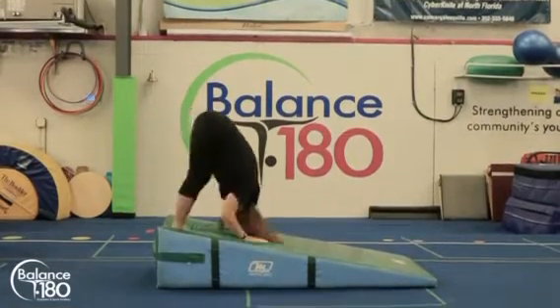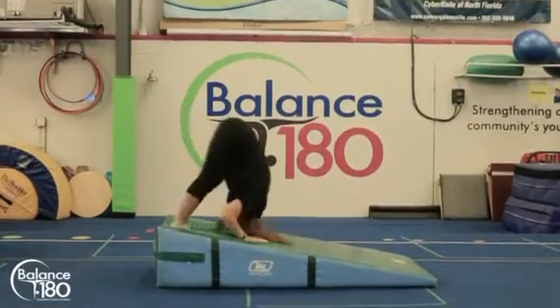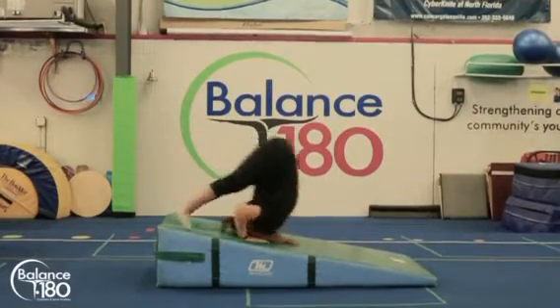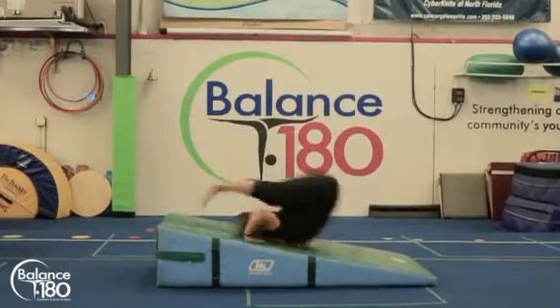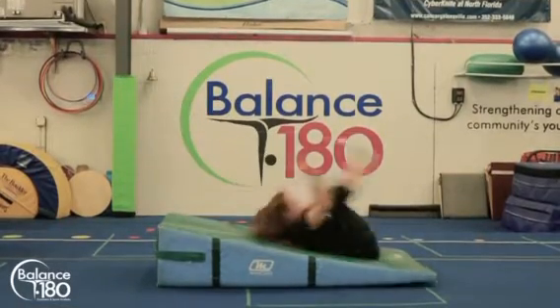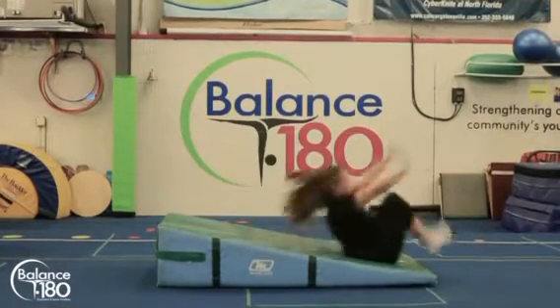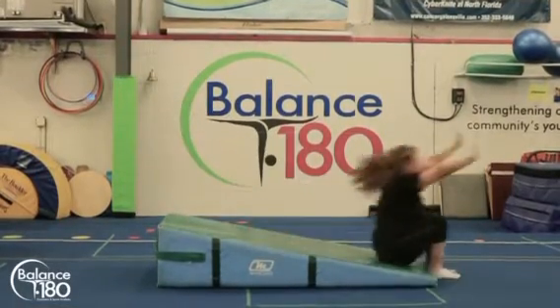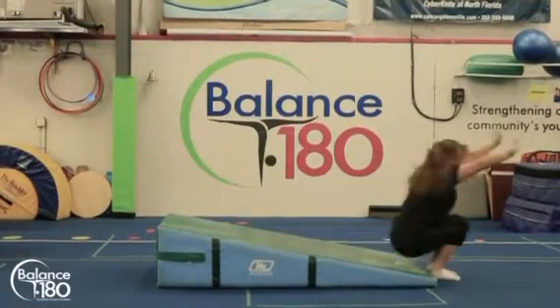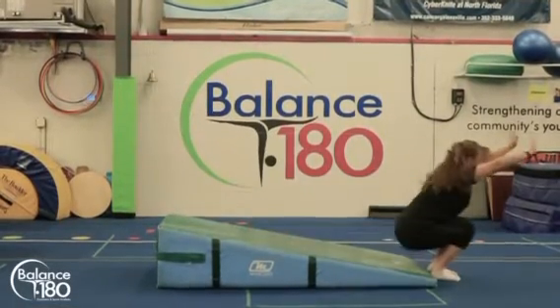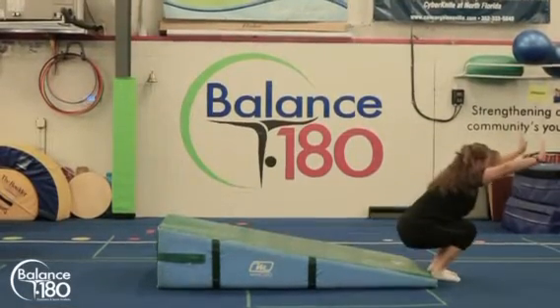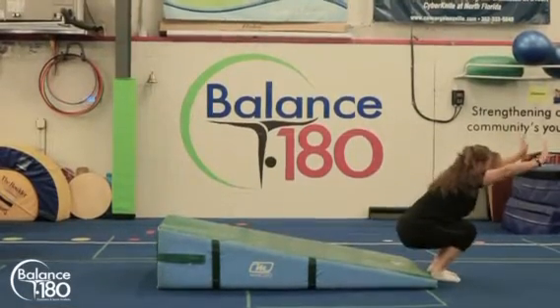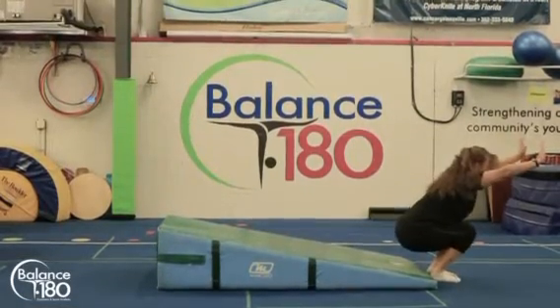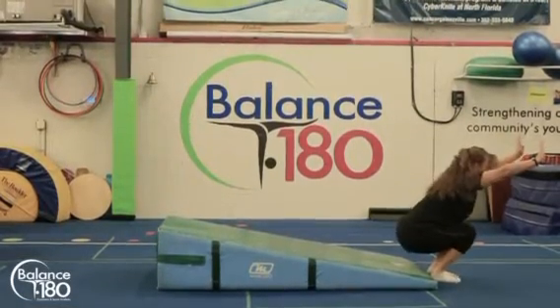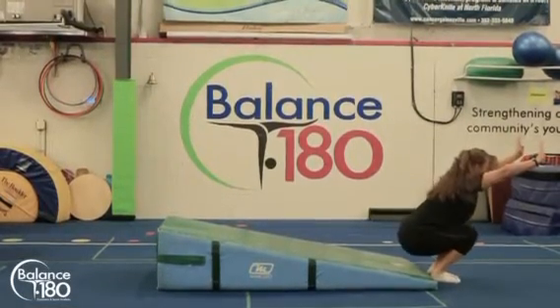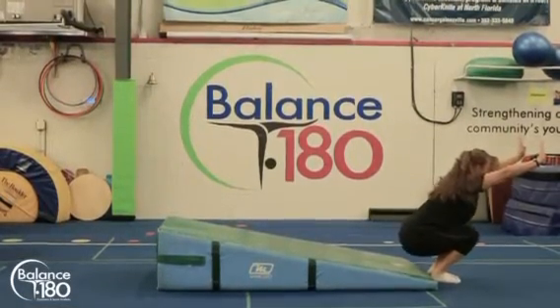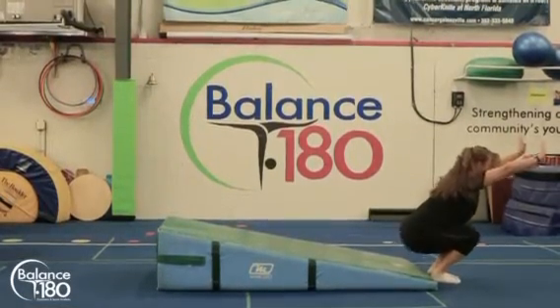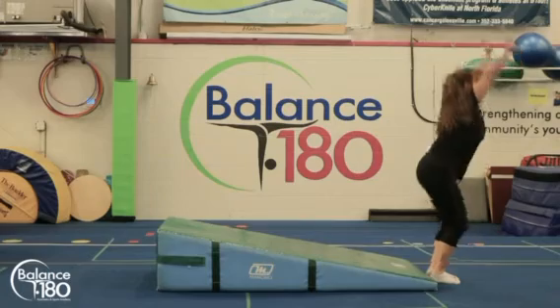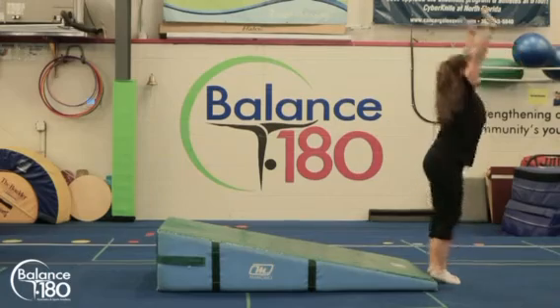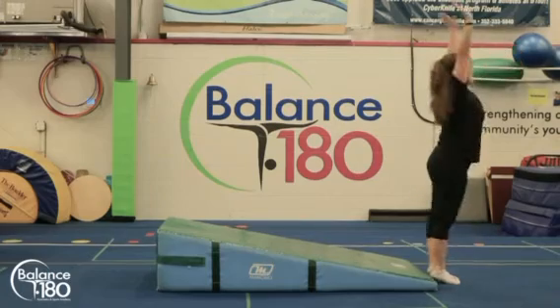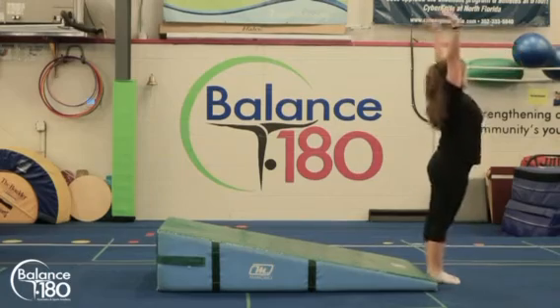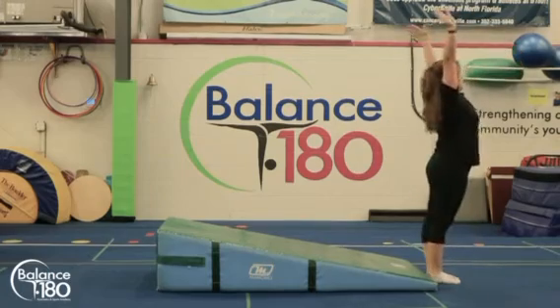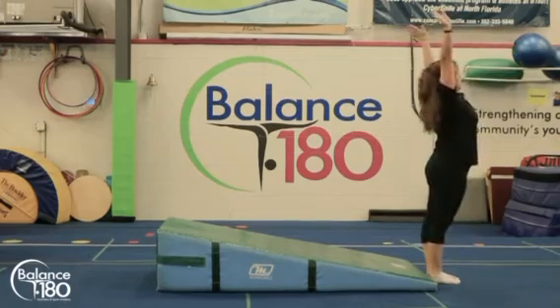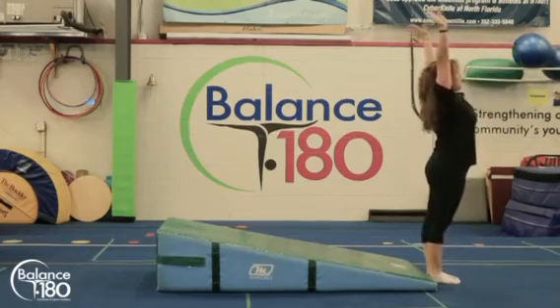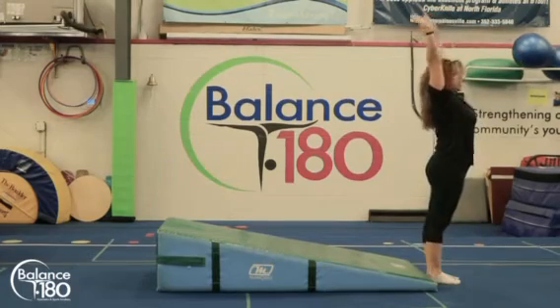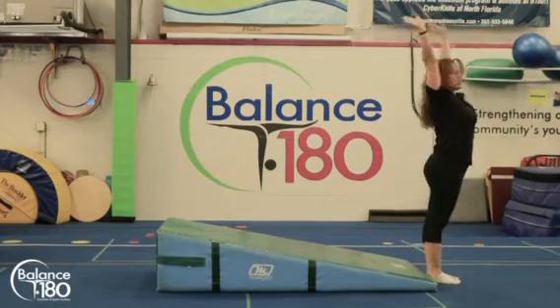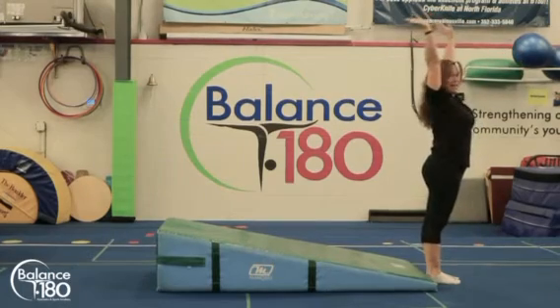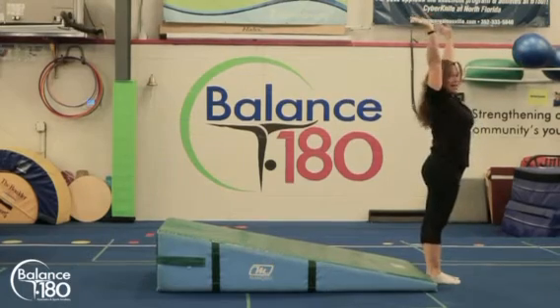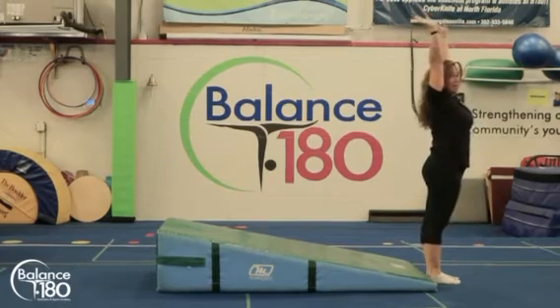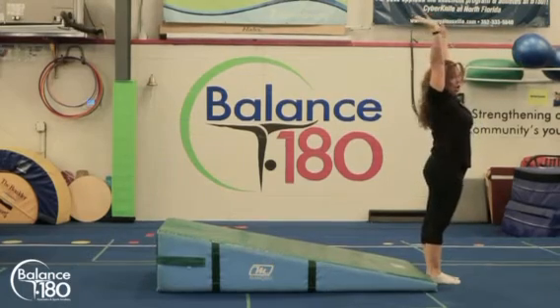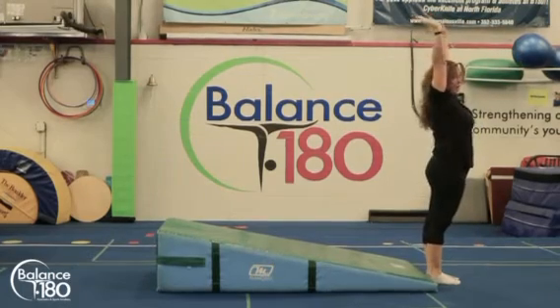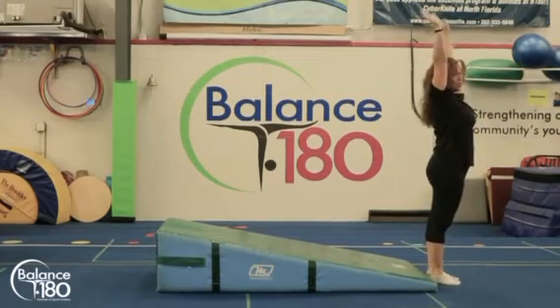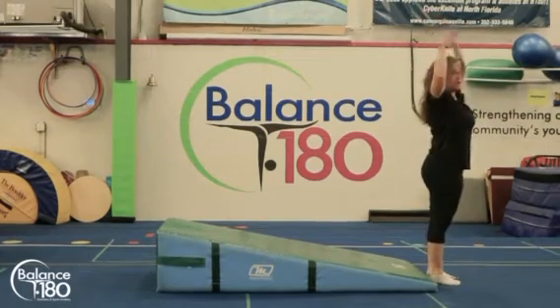Roll, and then they're going to have their arms up and stand up and finish again tall like a tree.